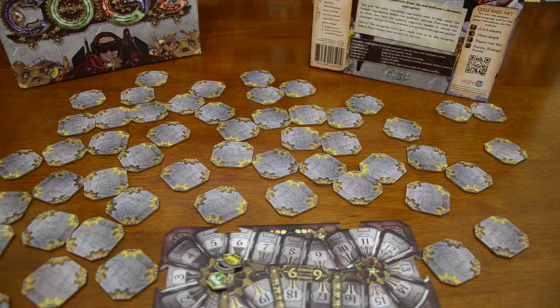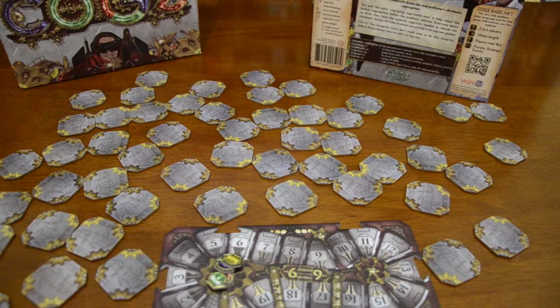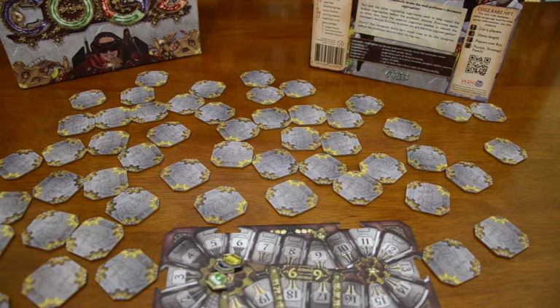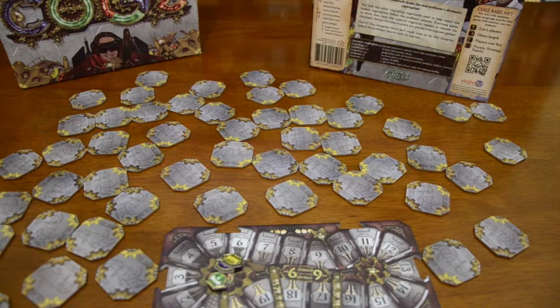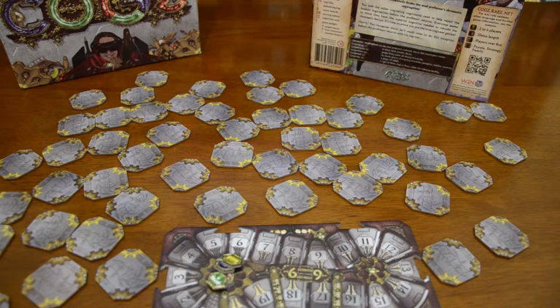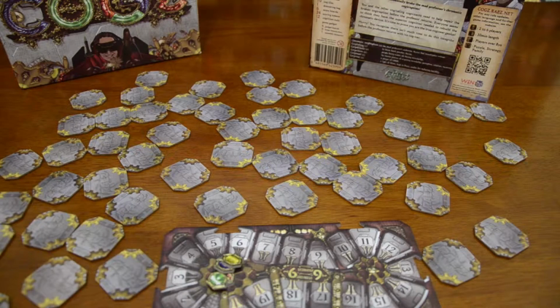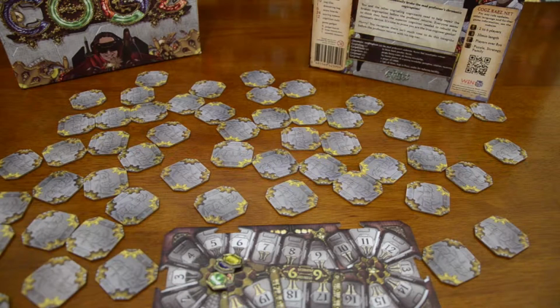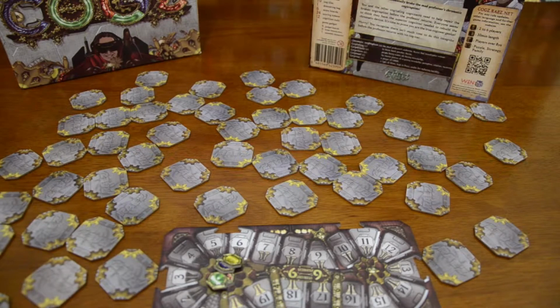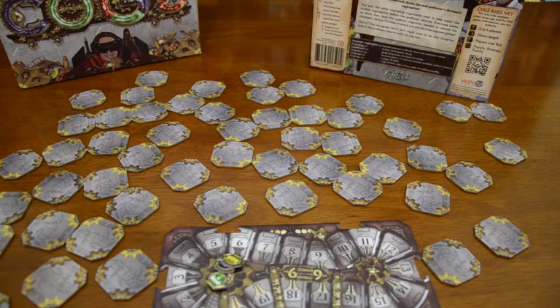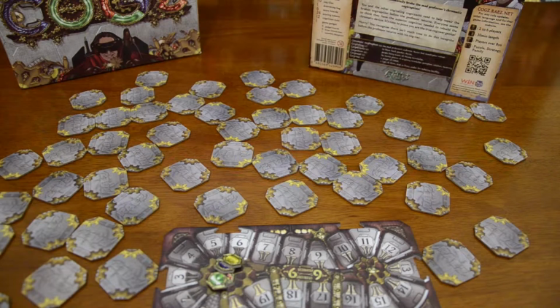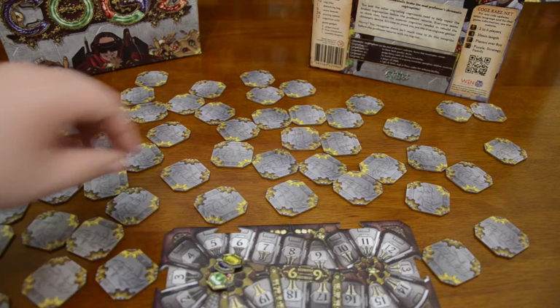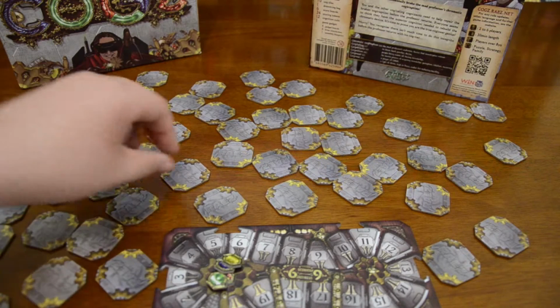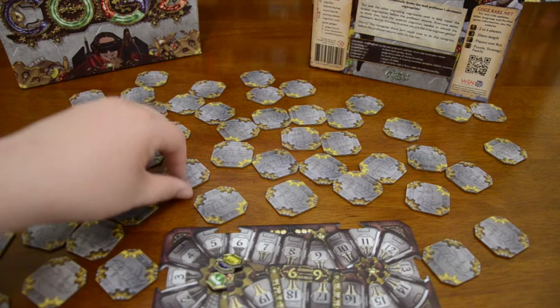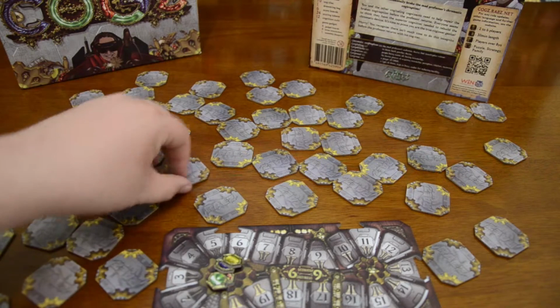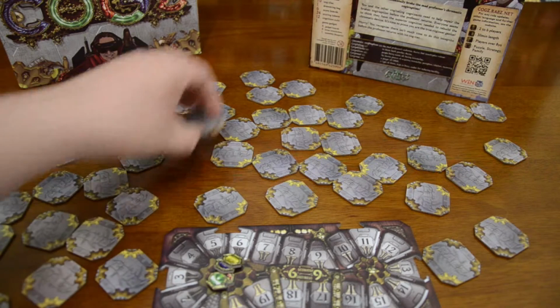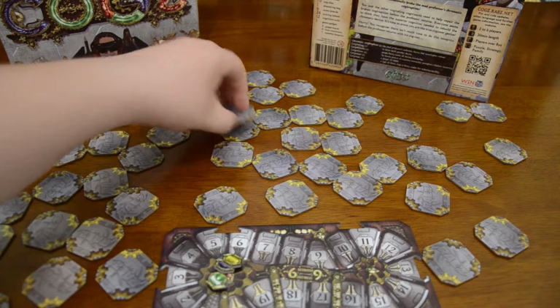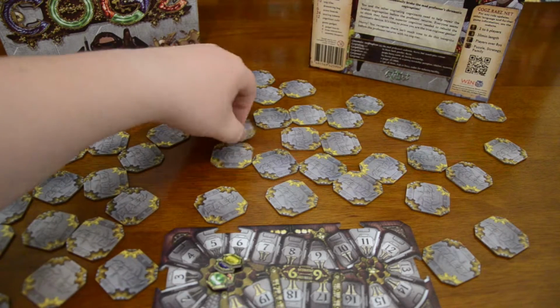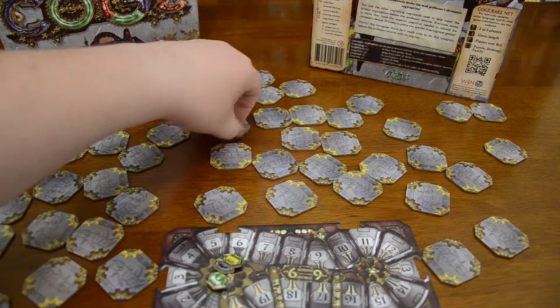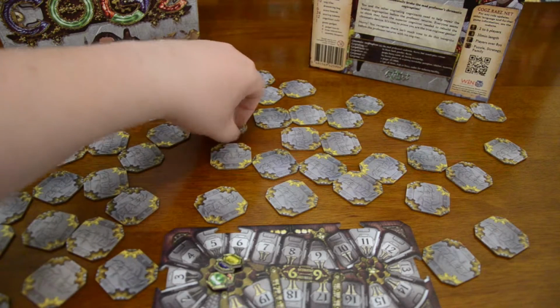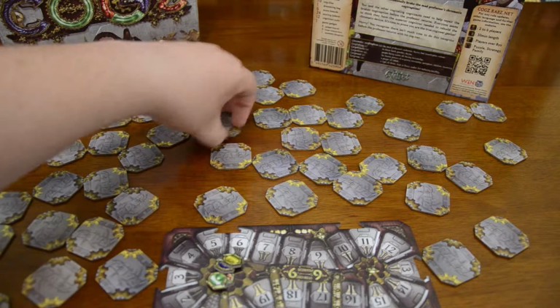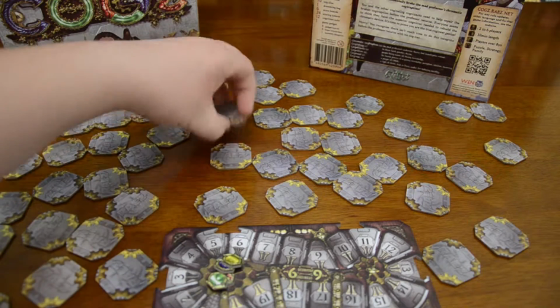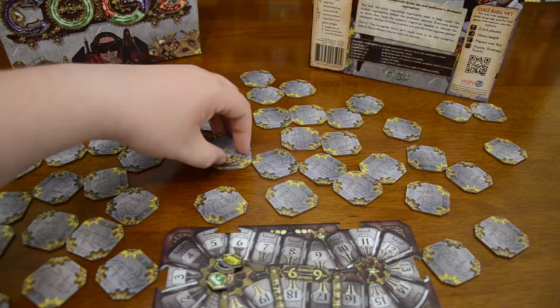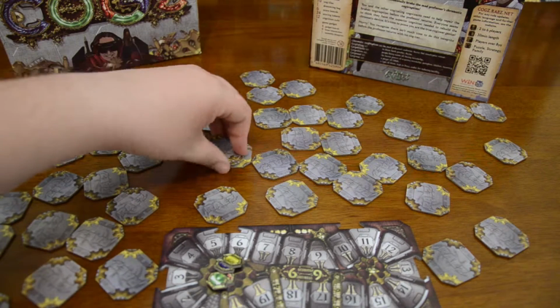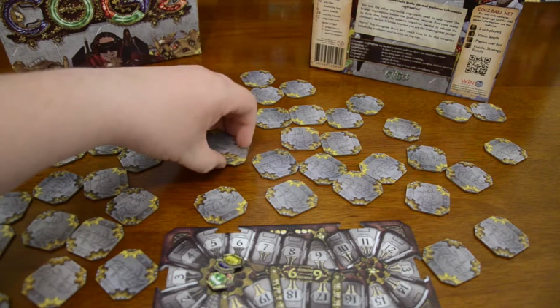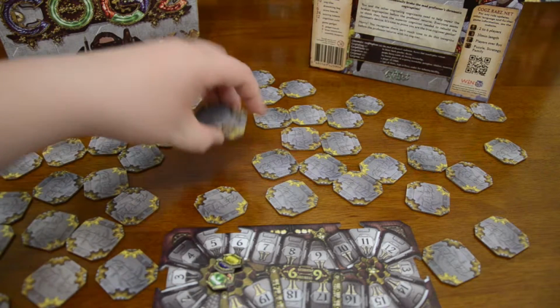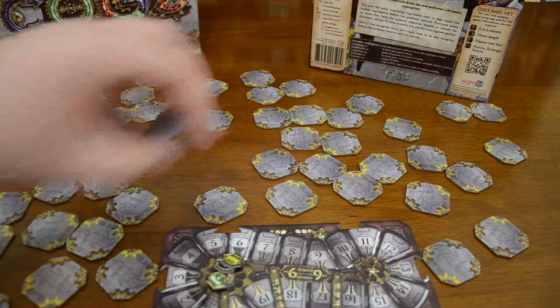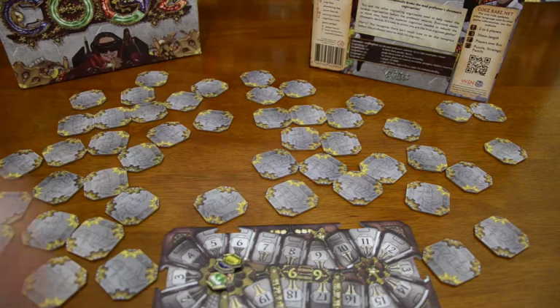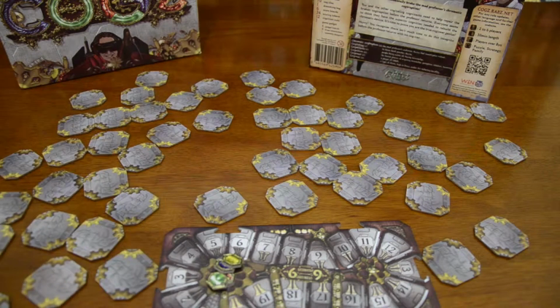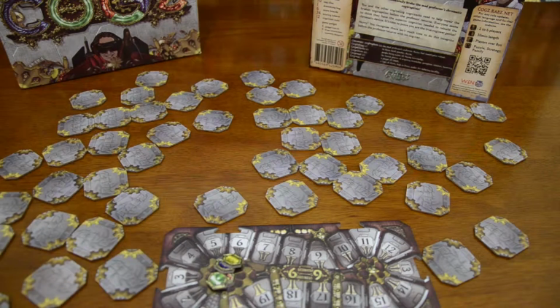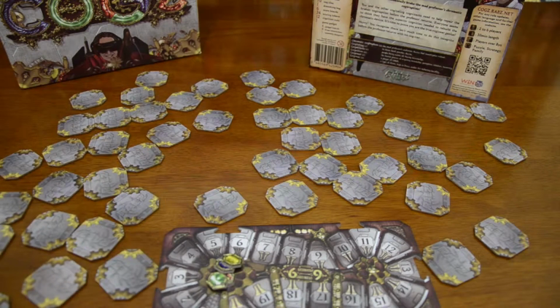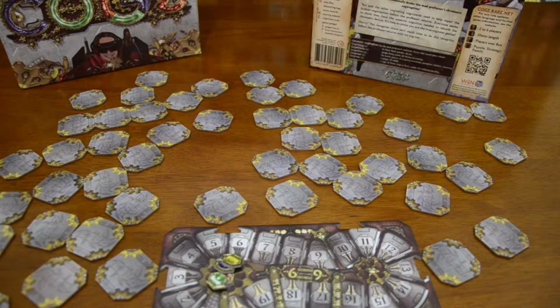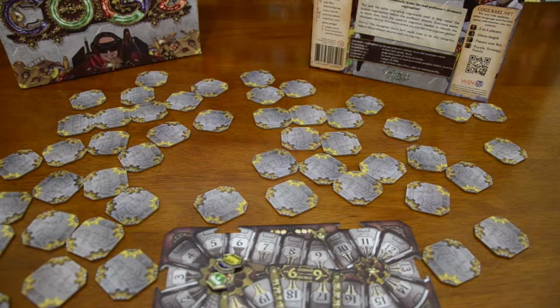Then all the tiles are placed face down and each player will select three at random to constitute their hand.